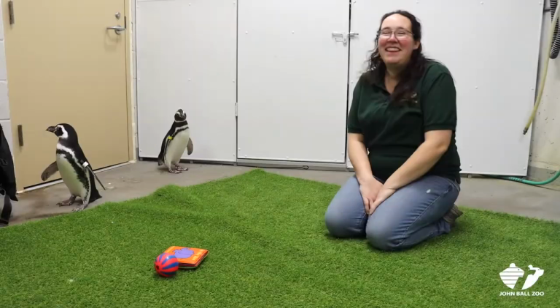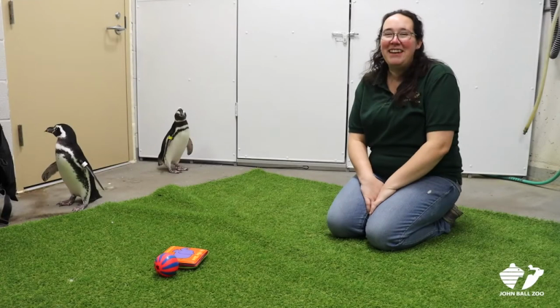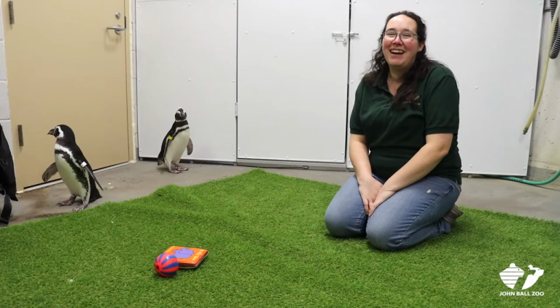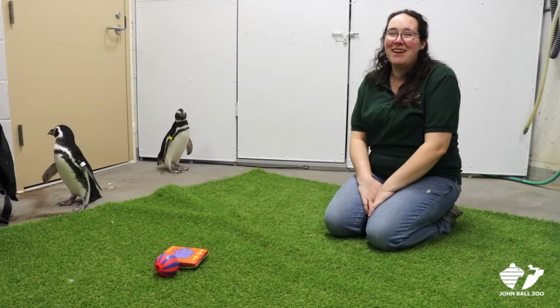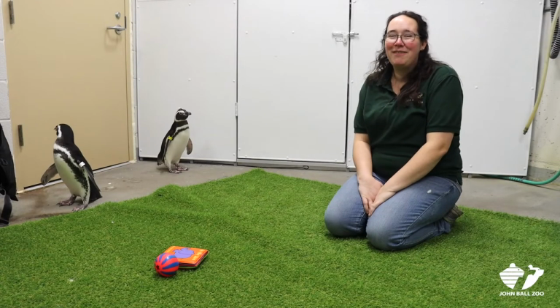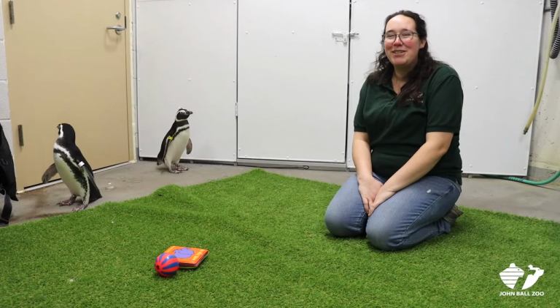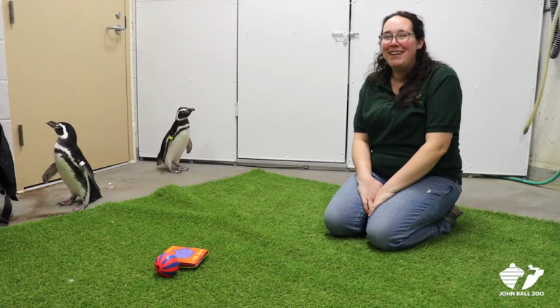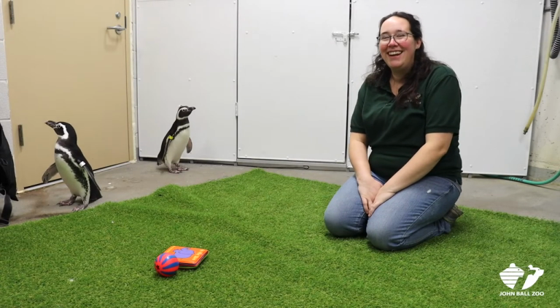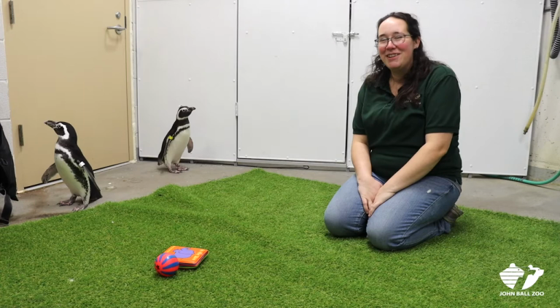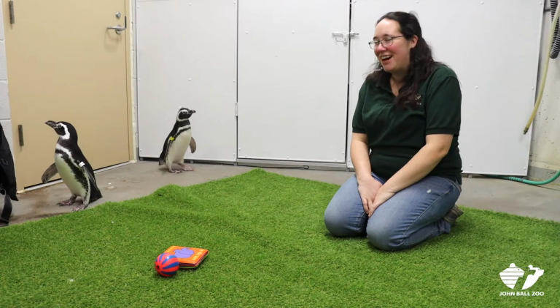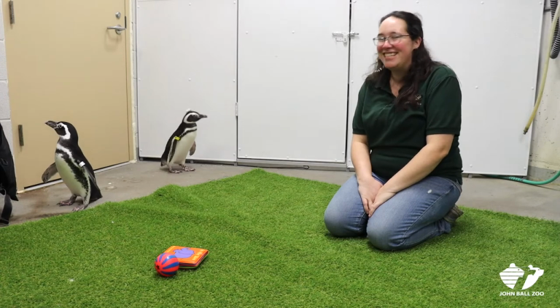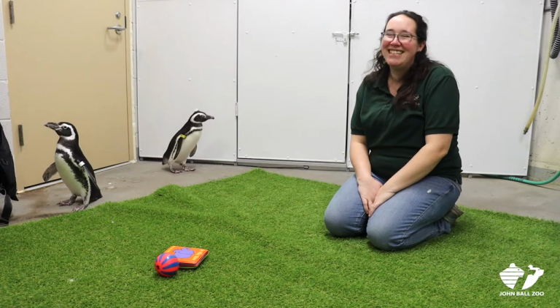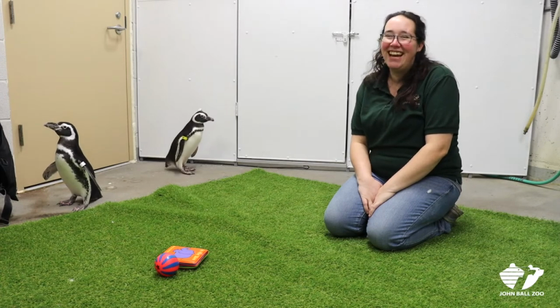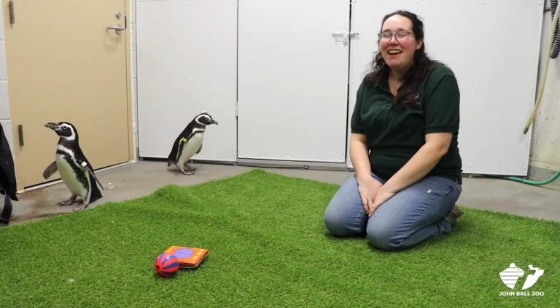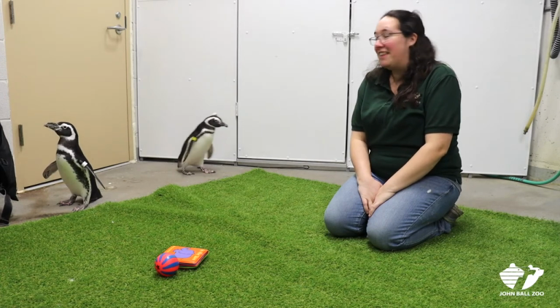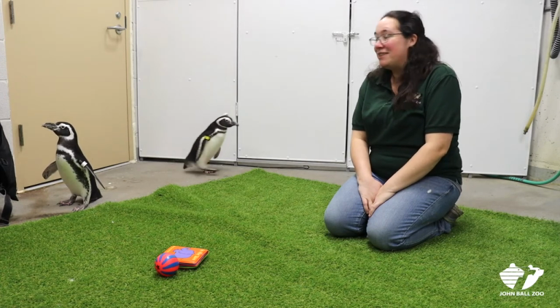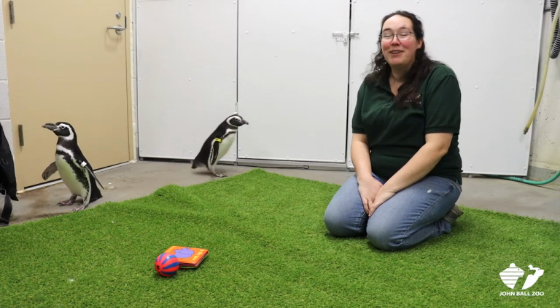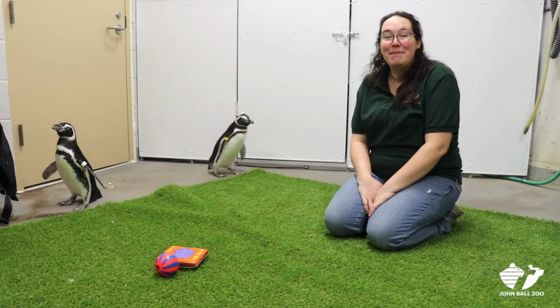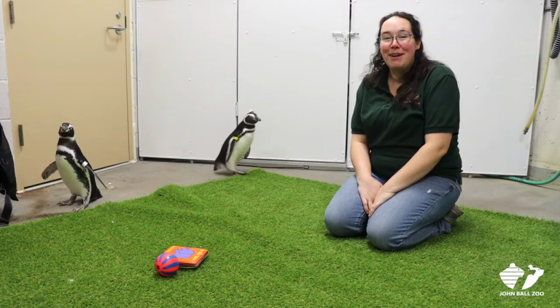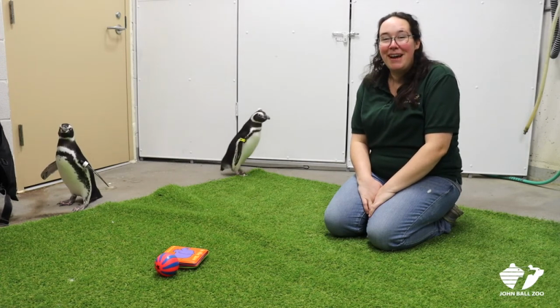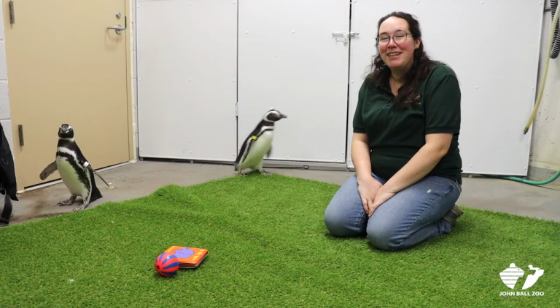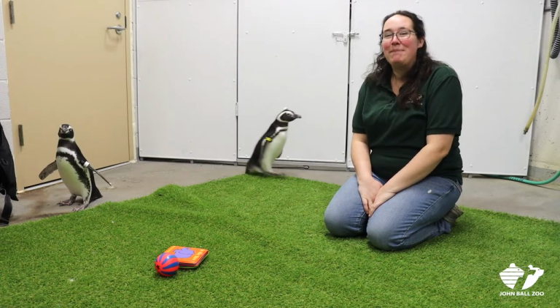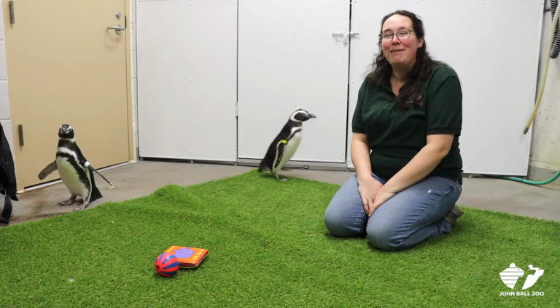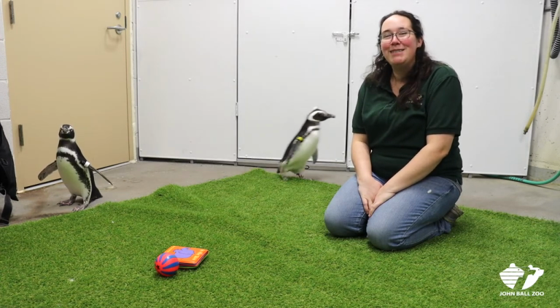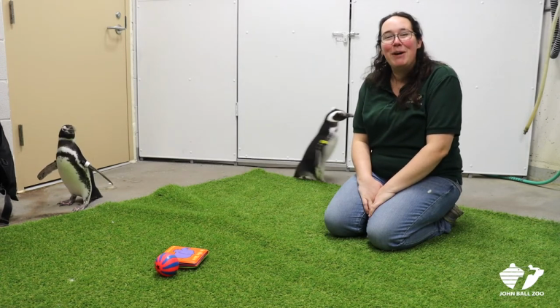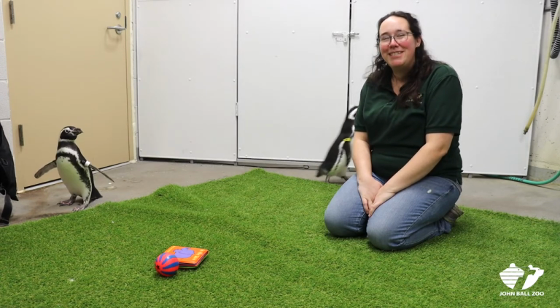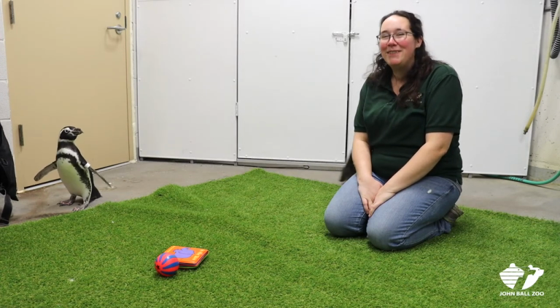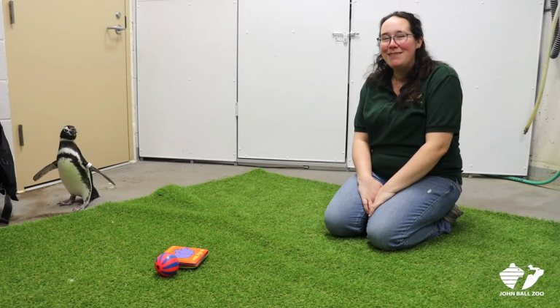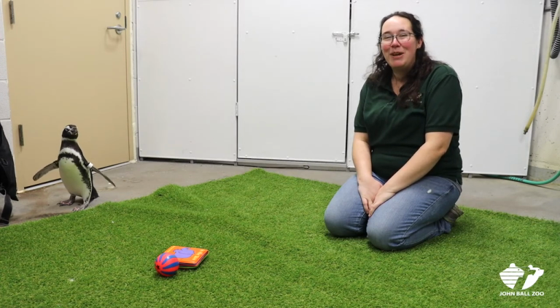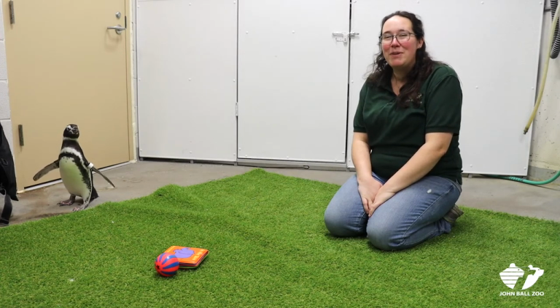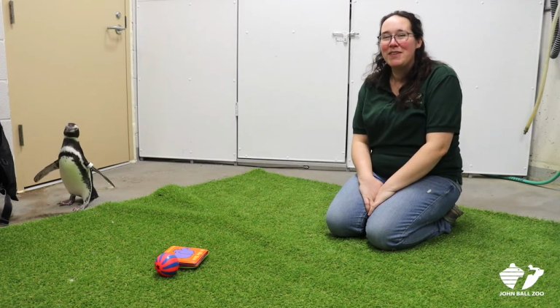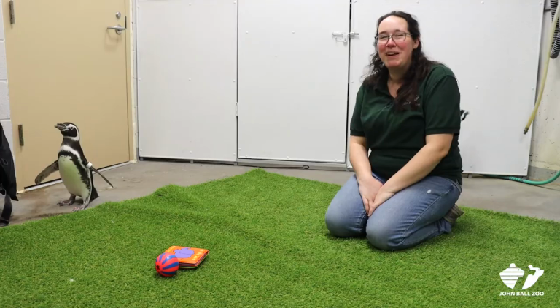Thank you all for tuning in and watching today. Thanks for learning about our Magellanic penguins. We hope to see you when we open in the spring.